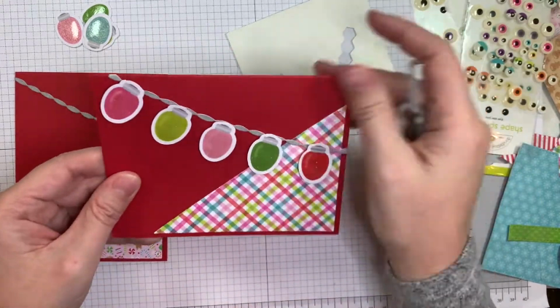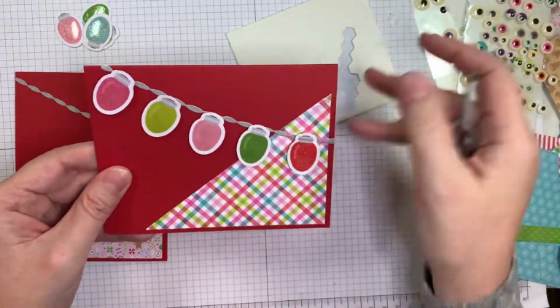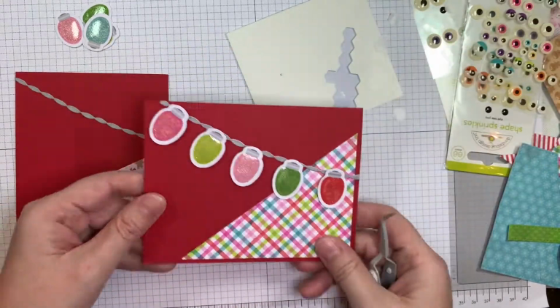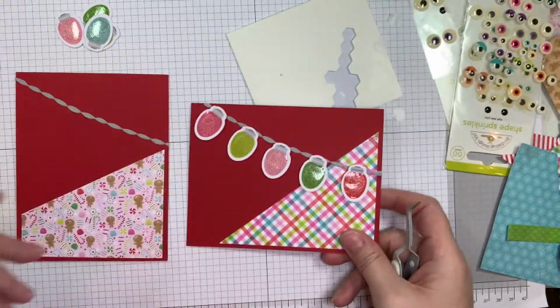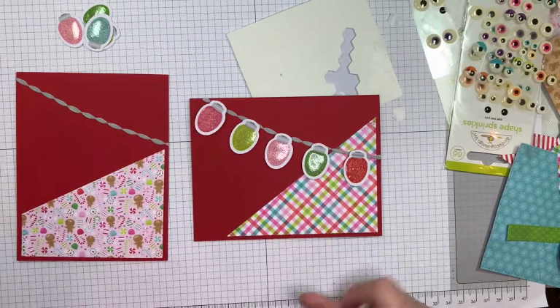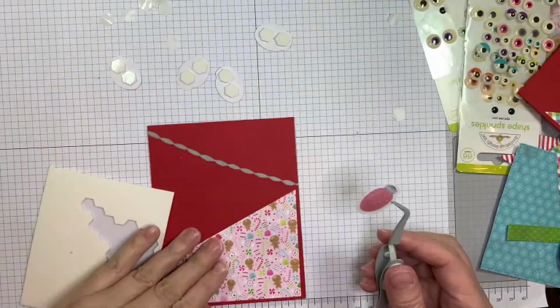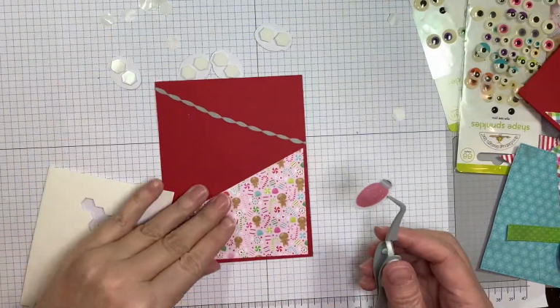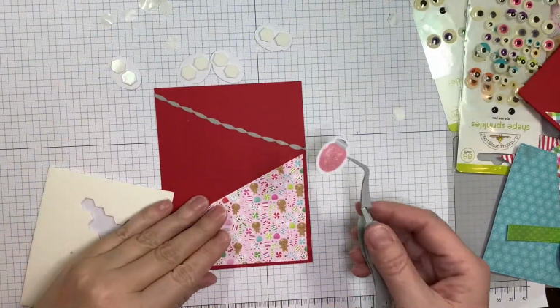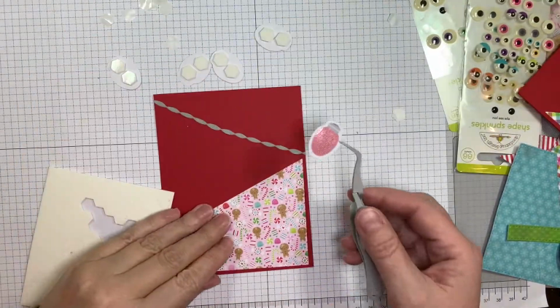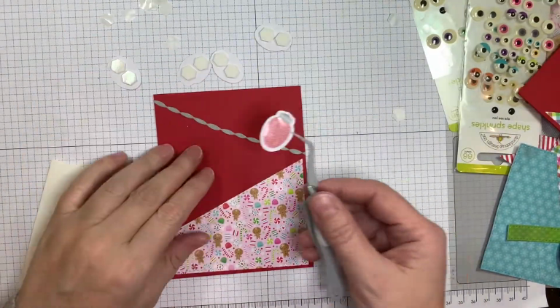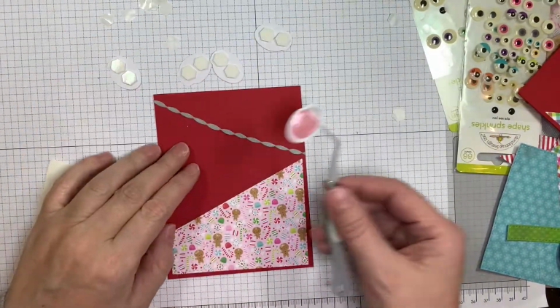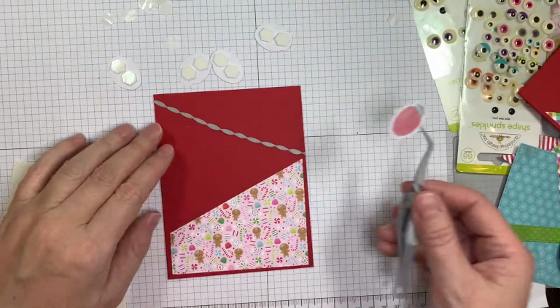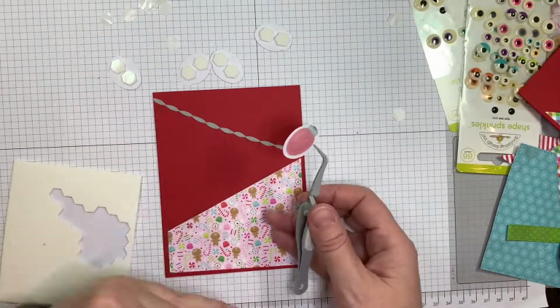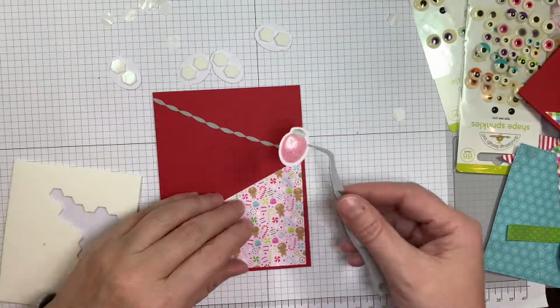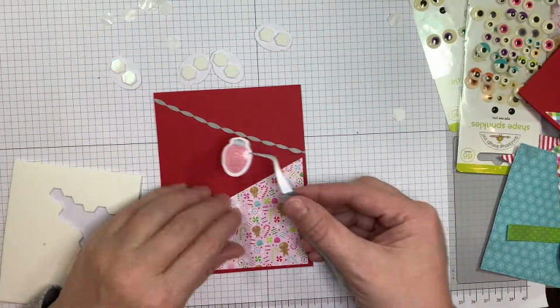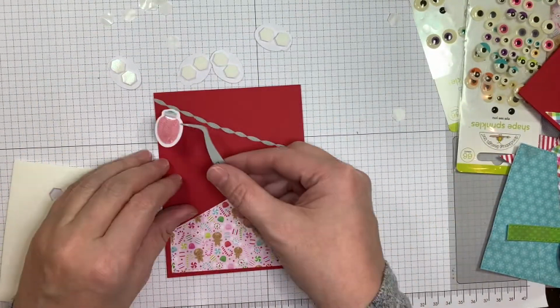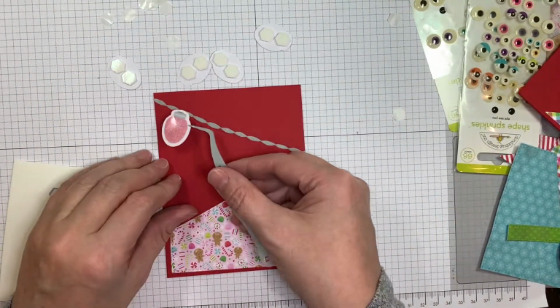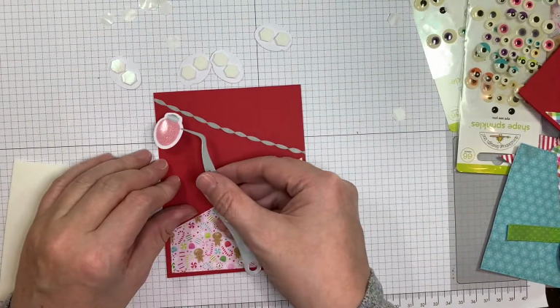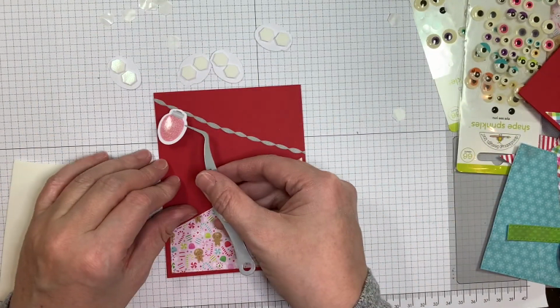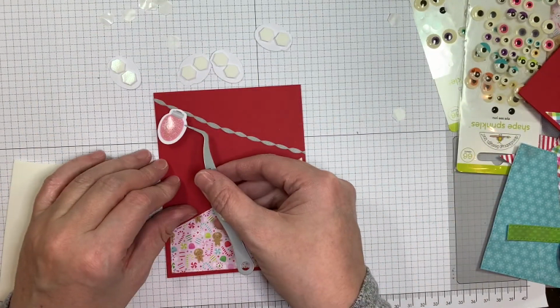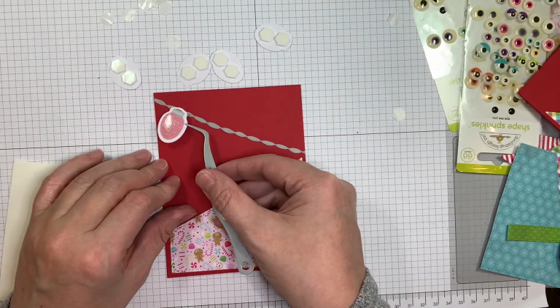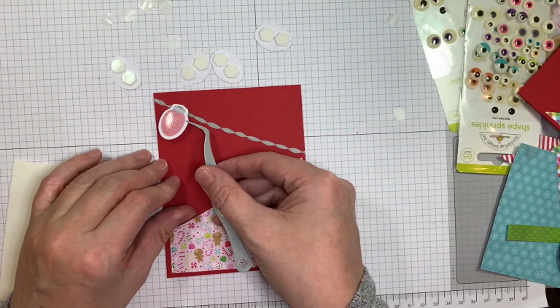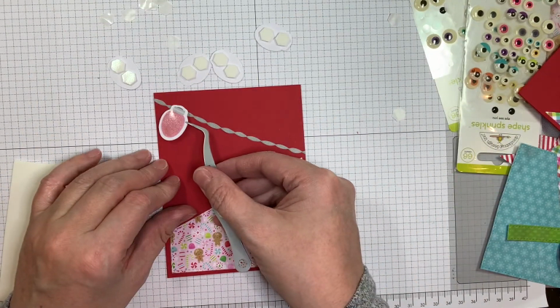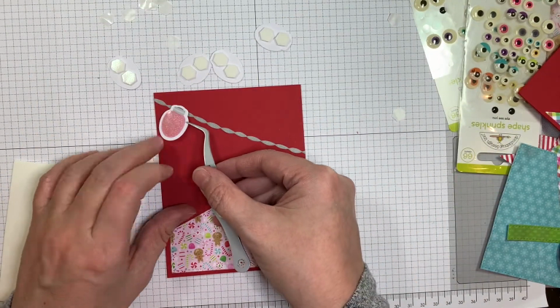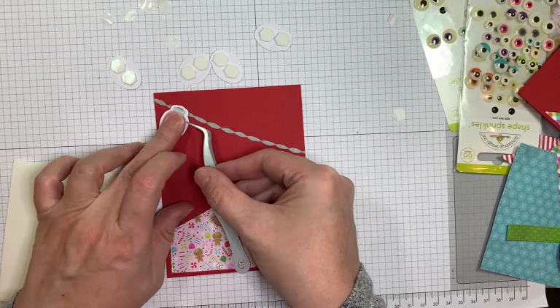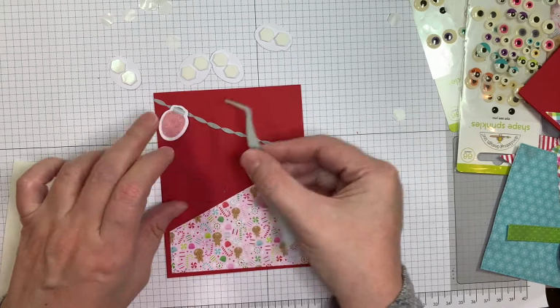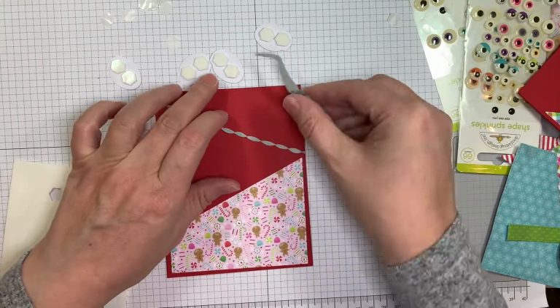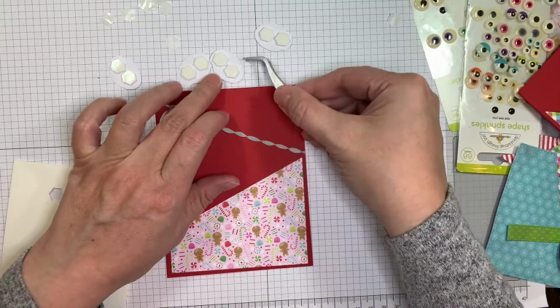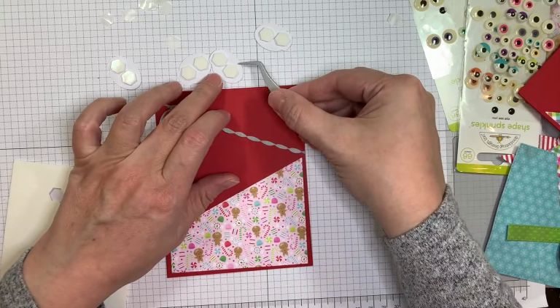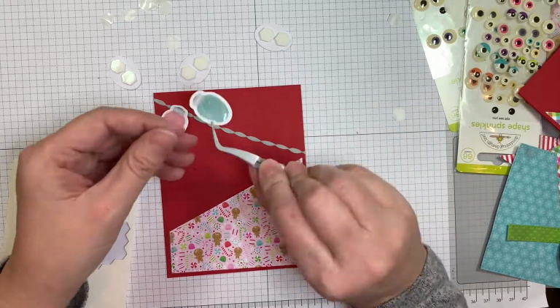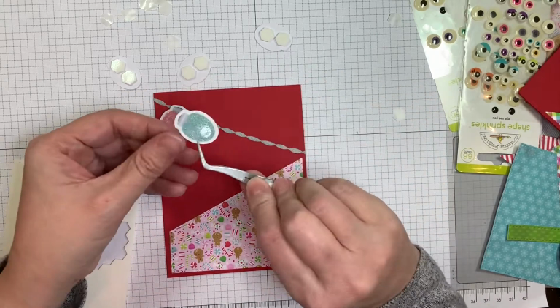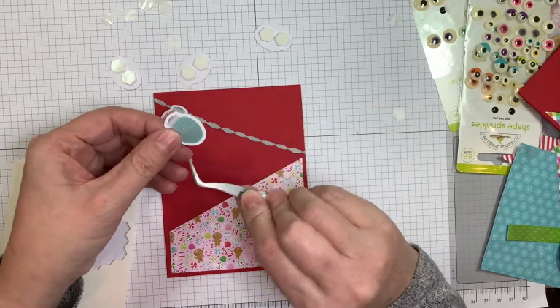You can zhuzh them up with whatever stamp and die line you're working with, which is kind of fun.